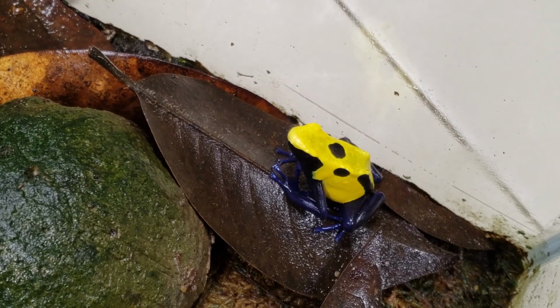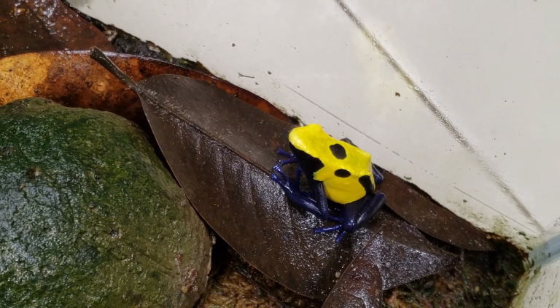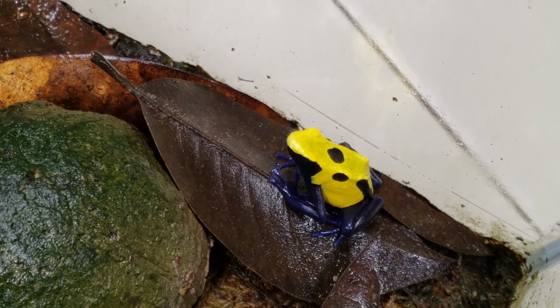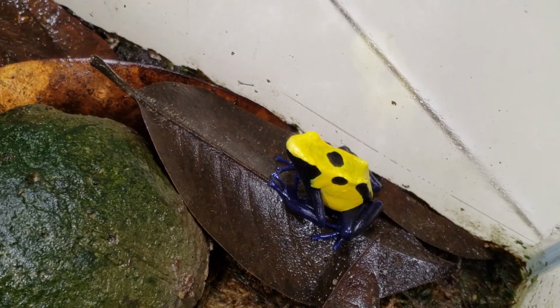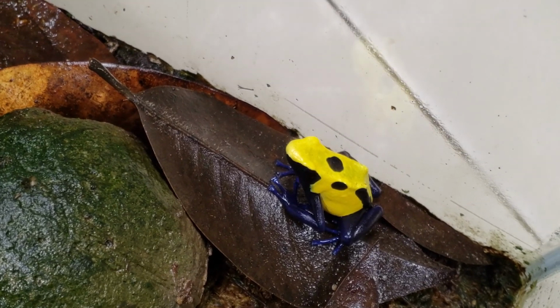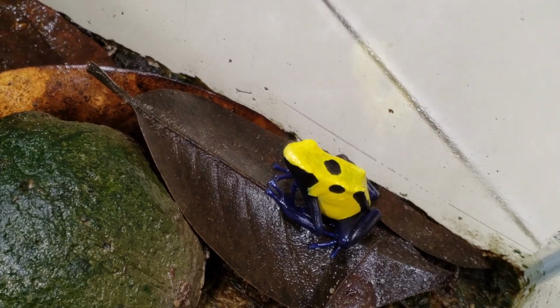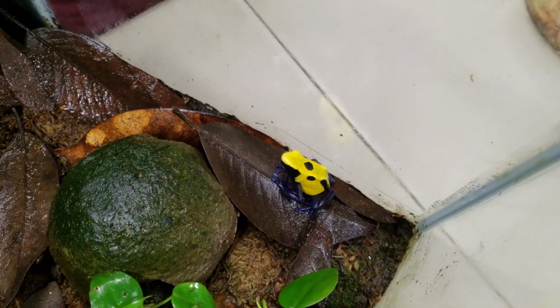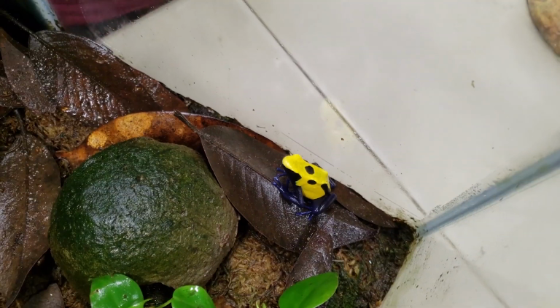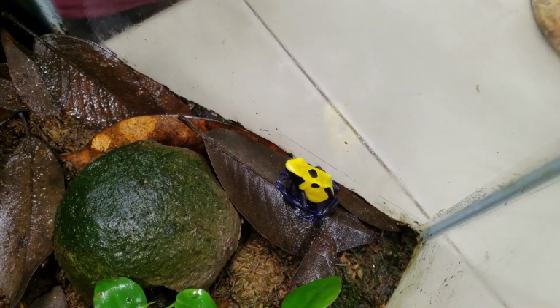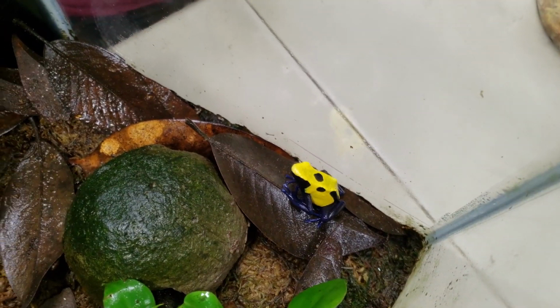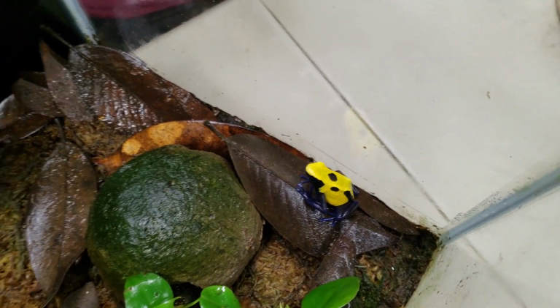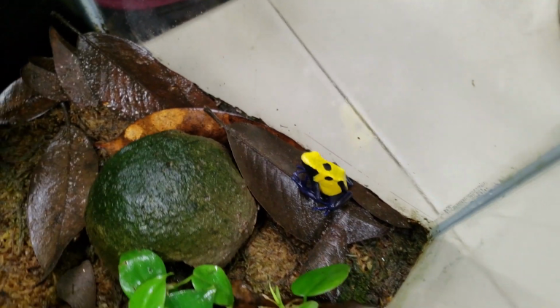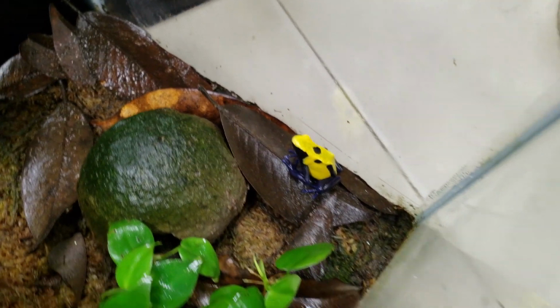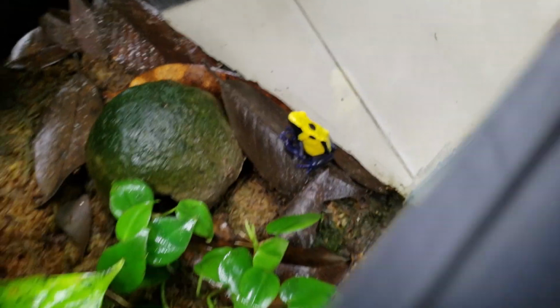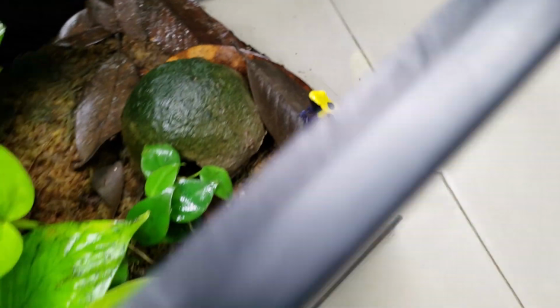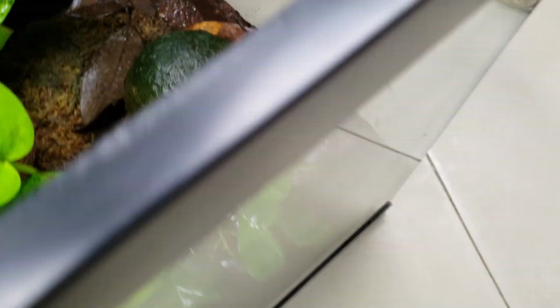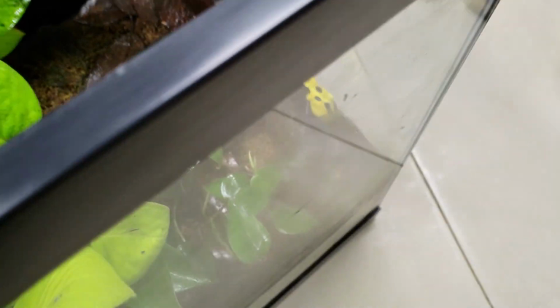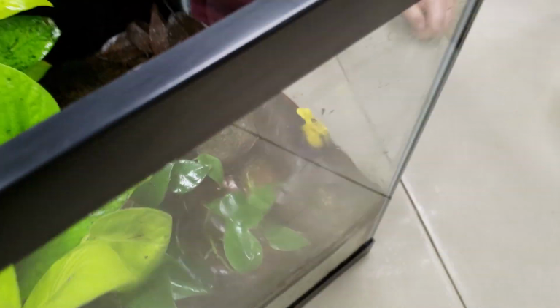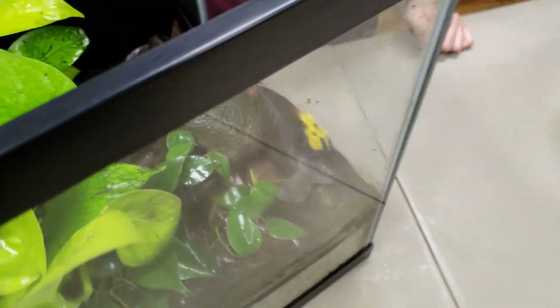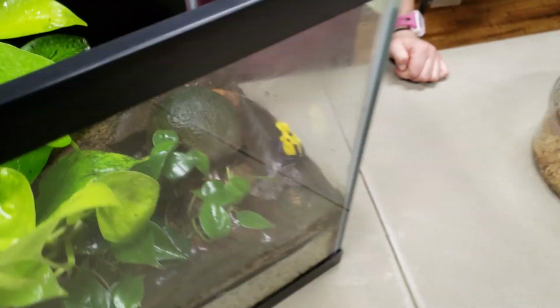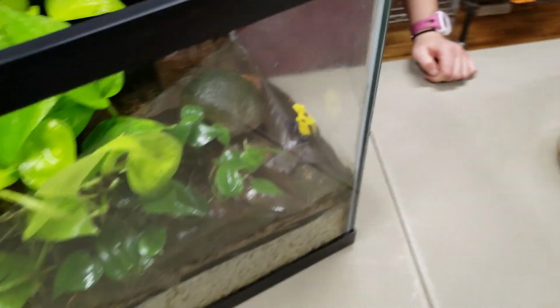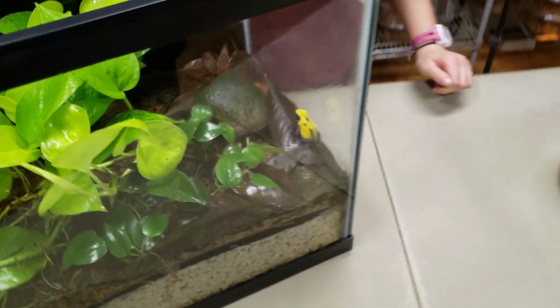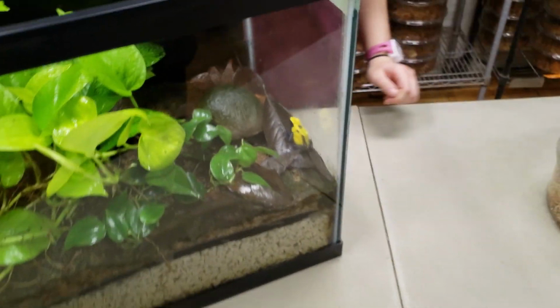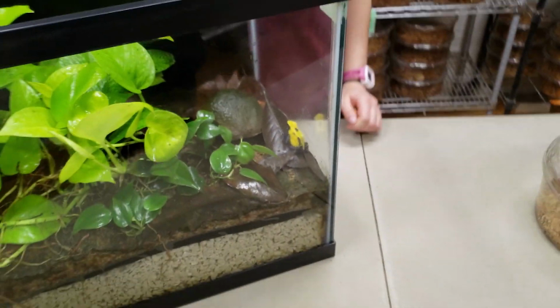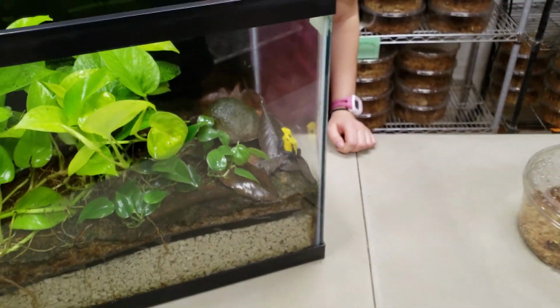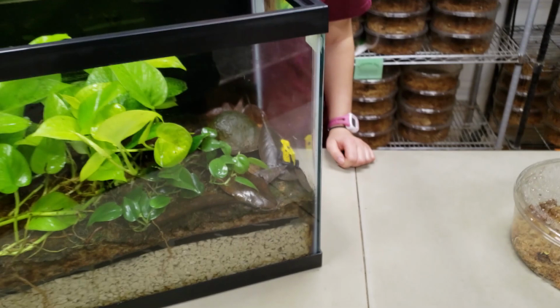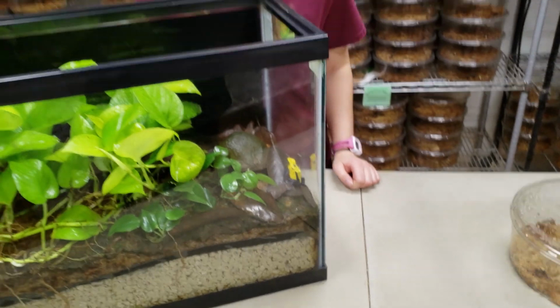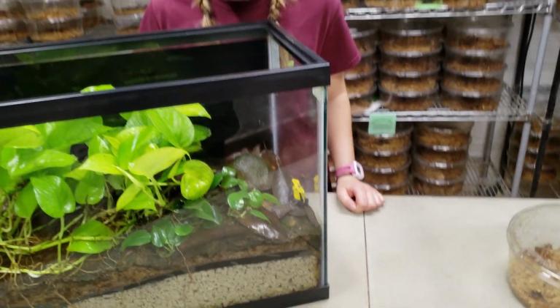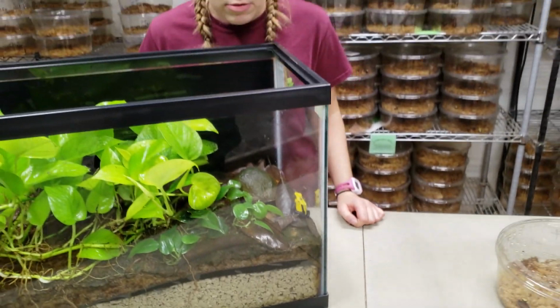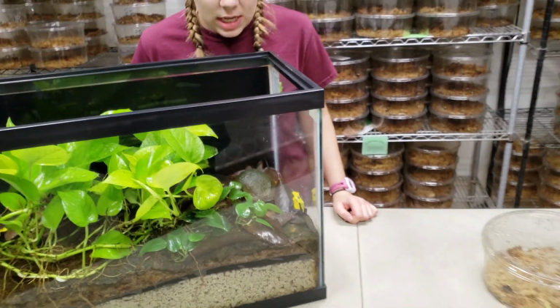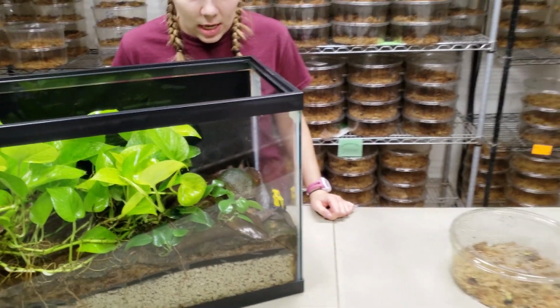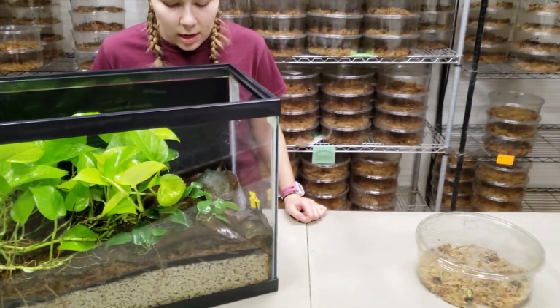They get to be about two and a half inches big at their max, and they reach sexual maturity around a year.